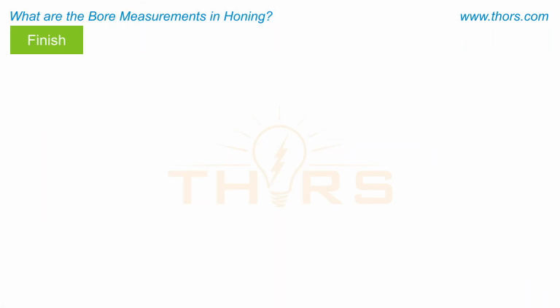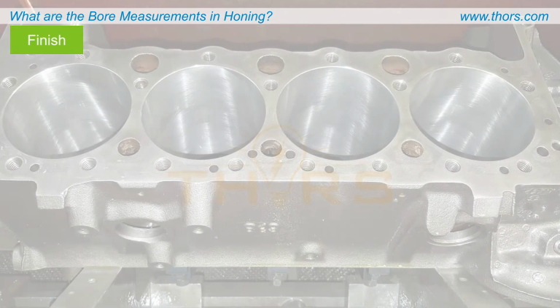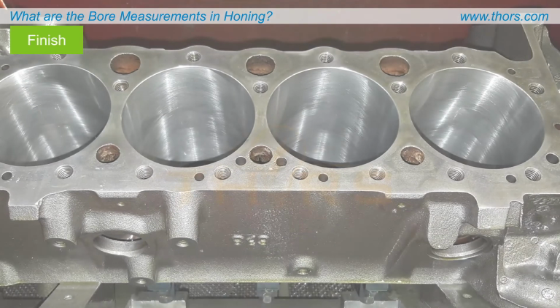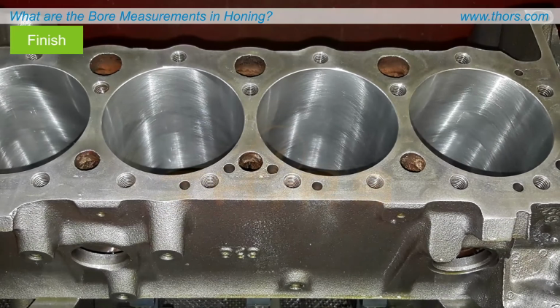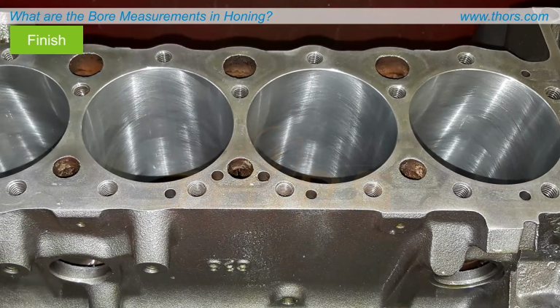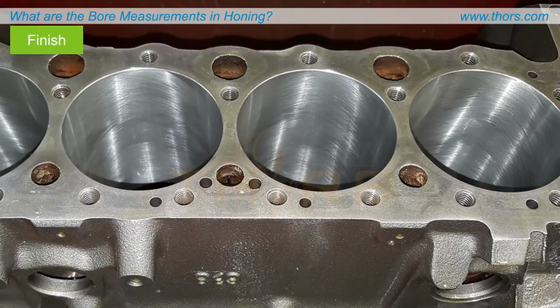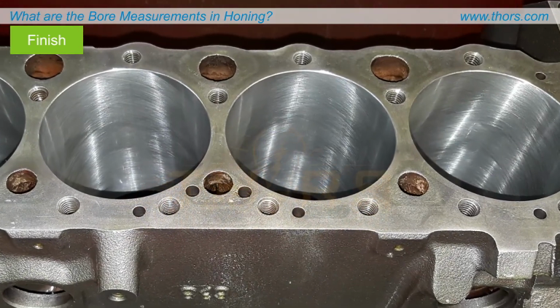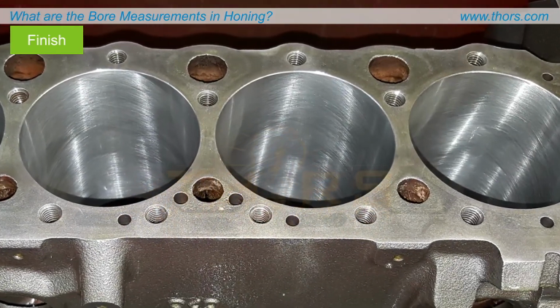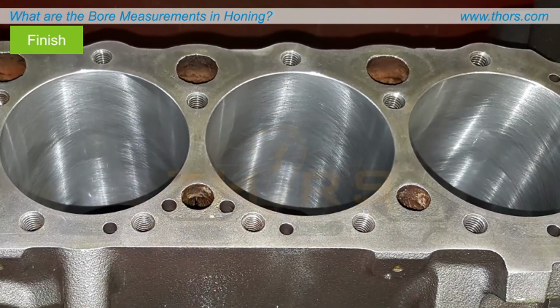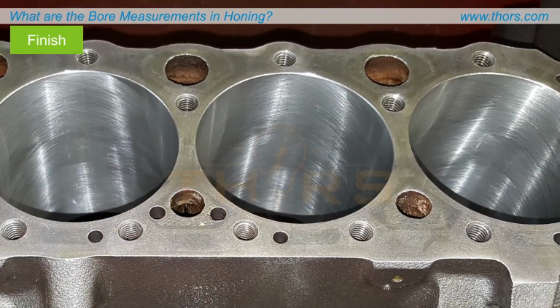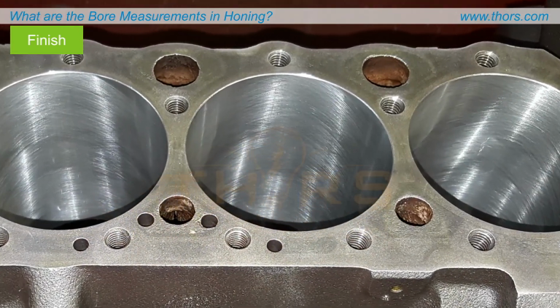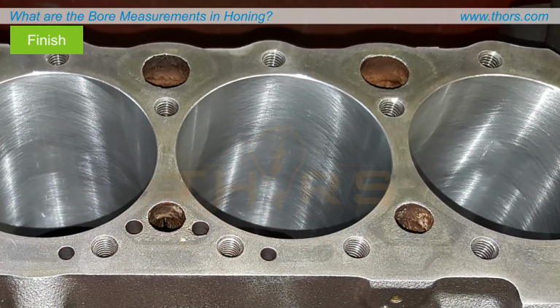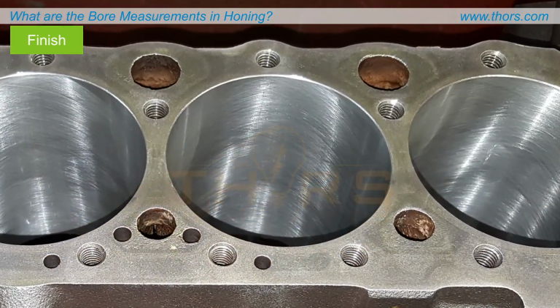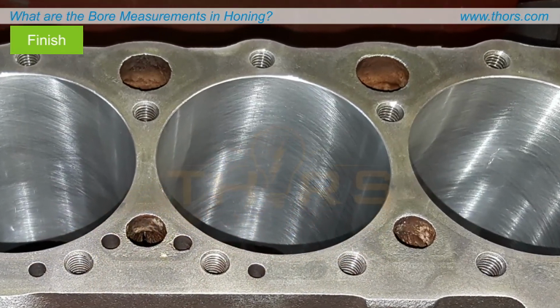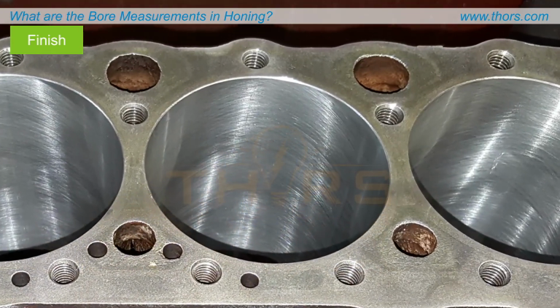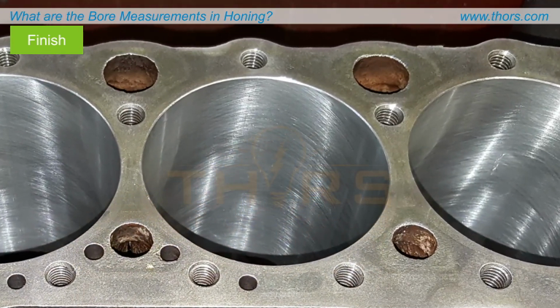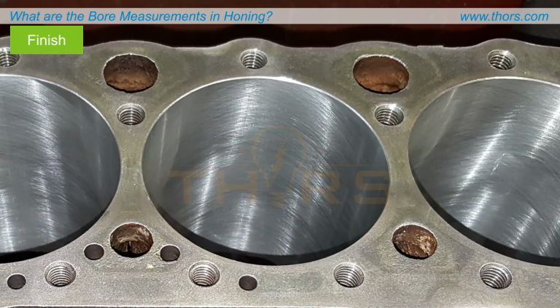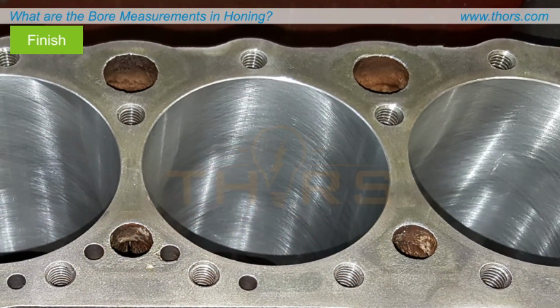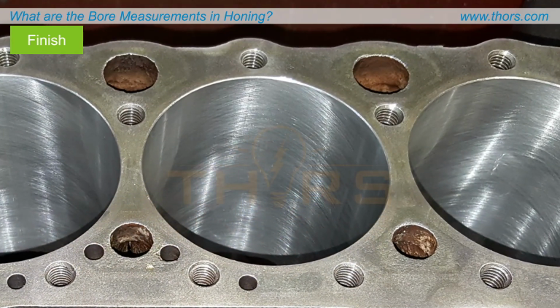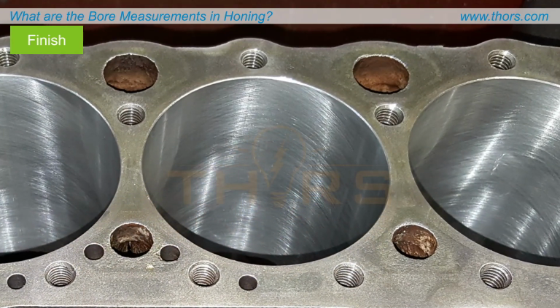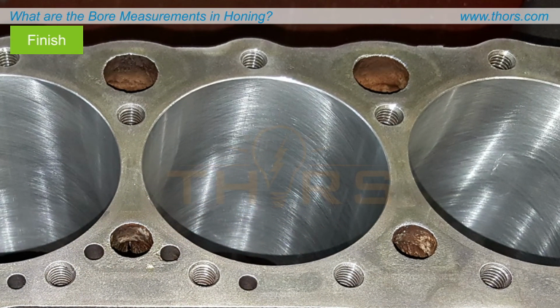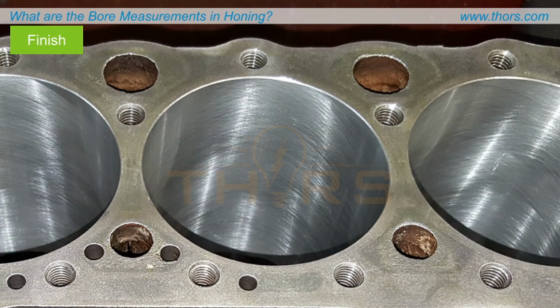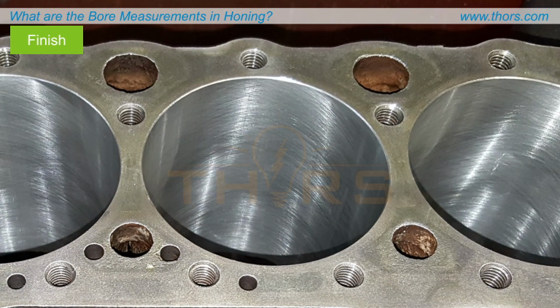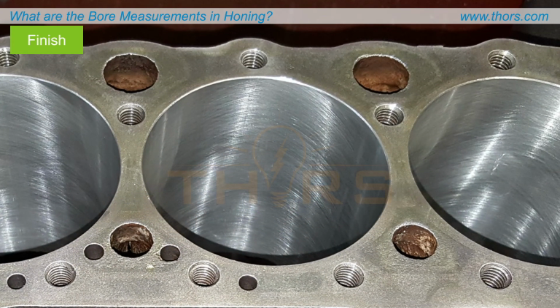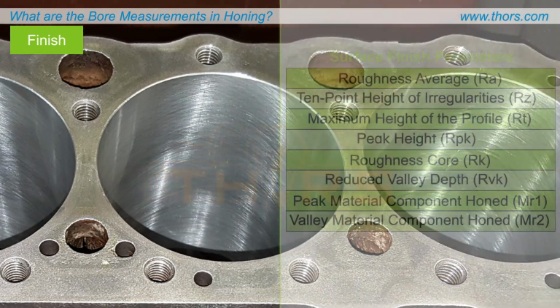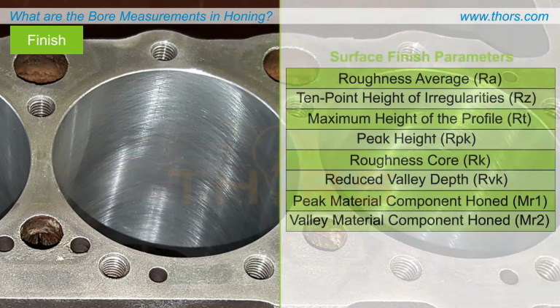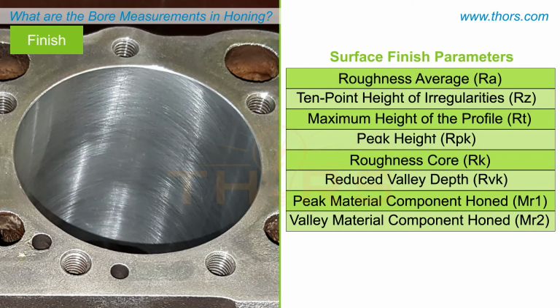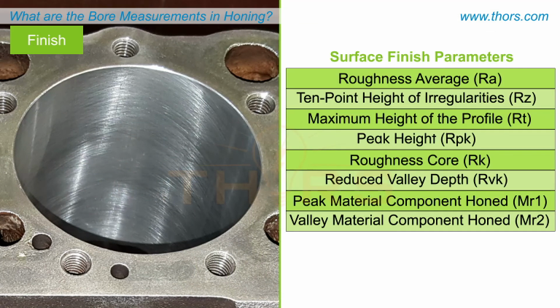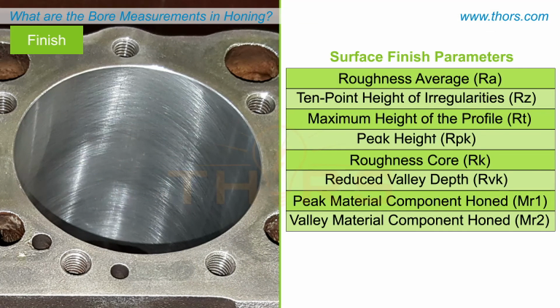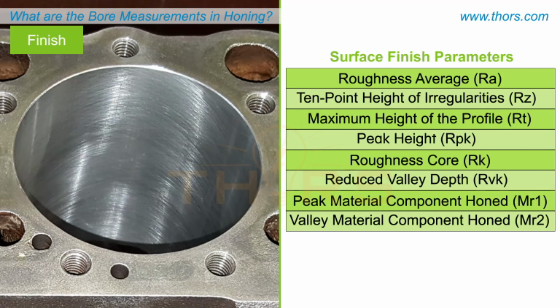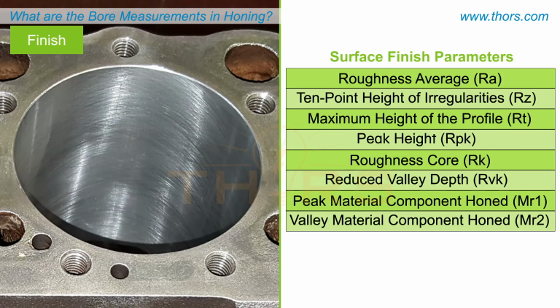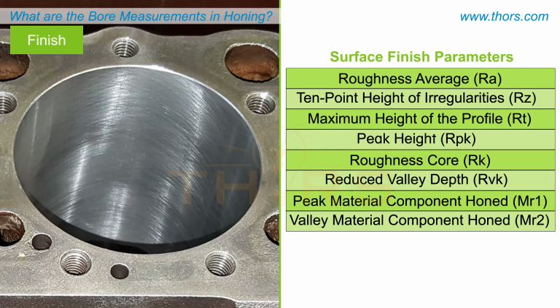The characteristics and quality of the surface finish on a honed bore can be analyzed using the surface finish parameters.